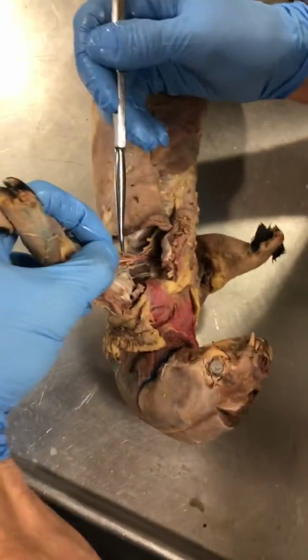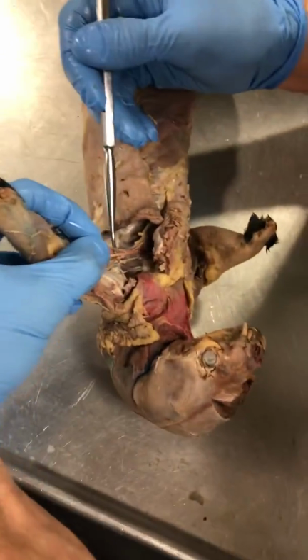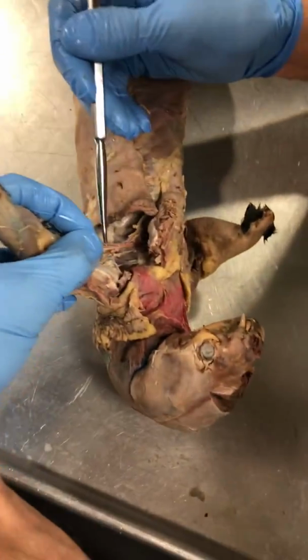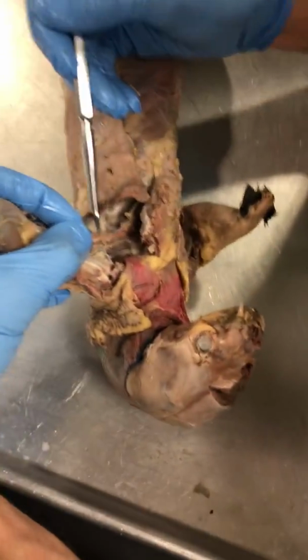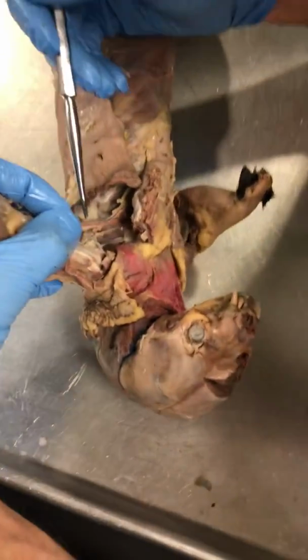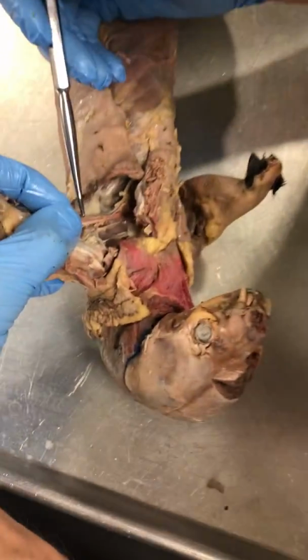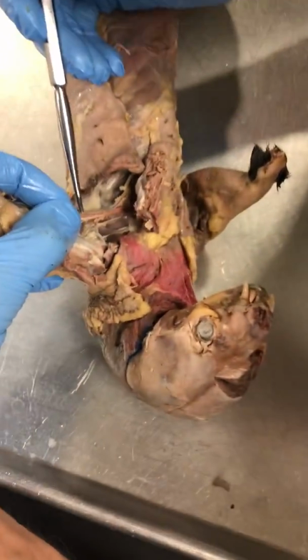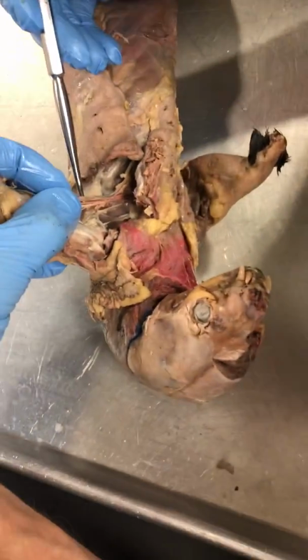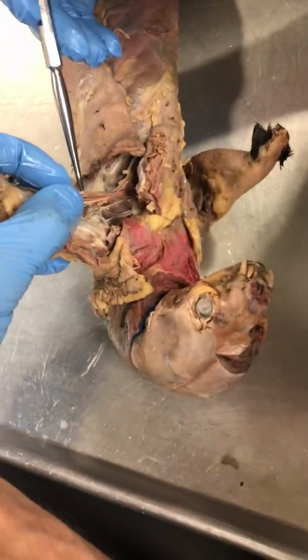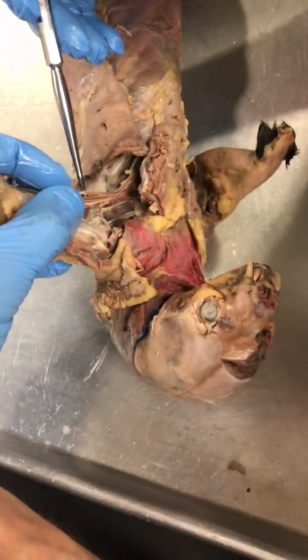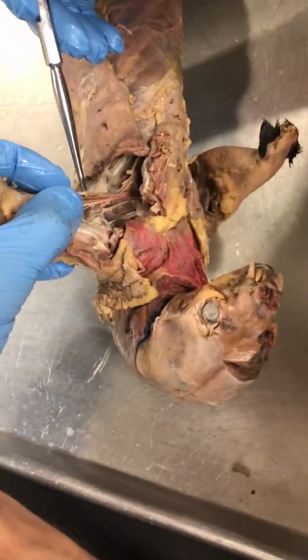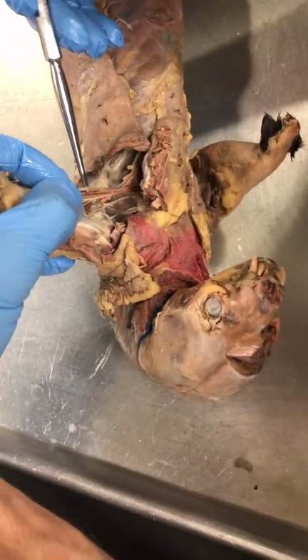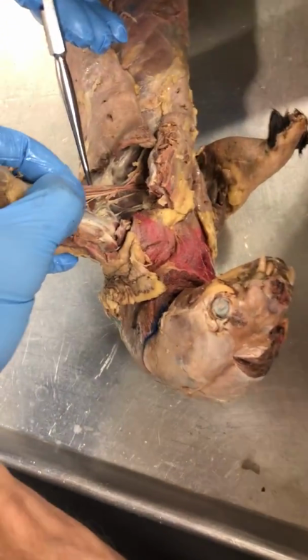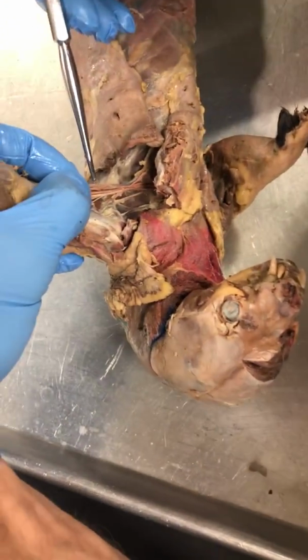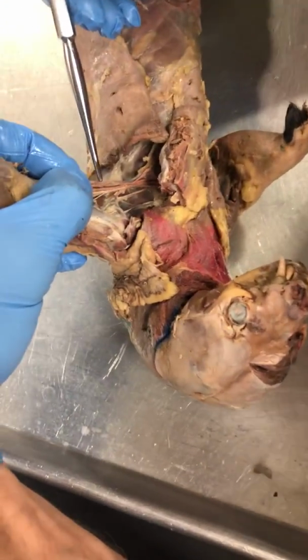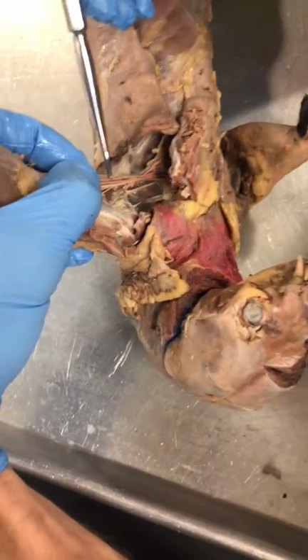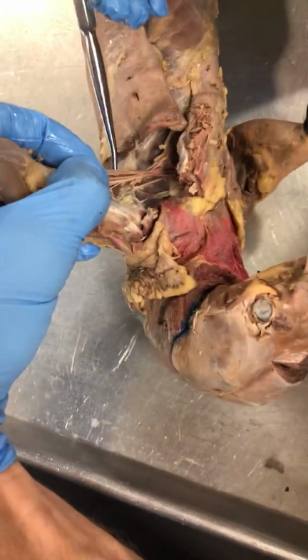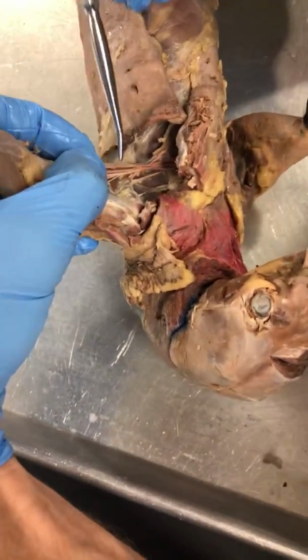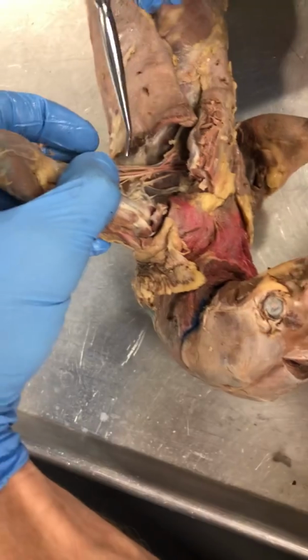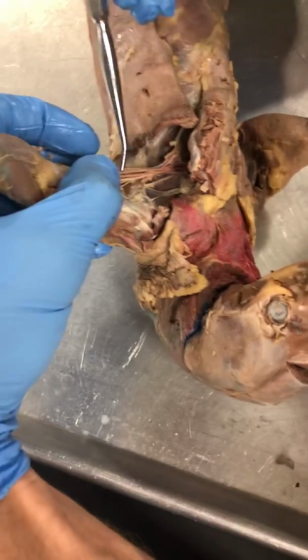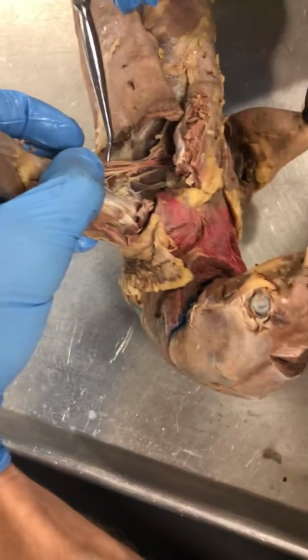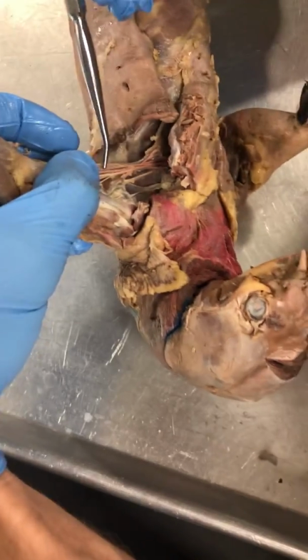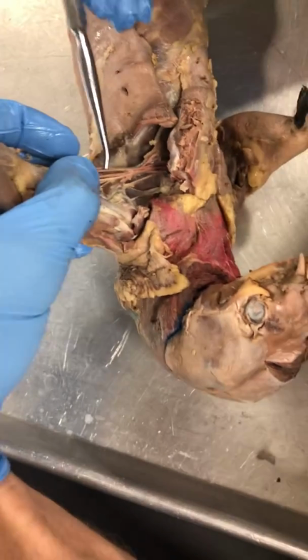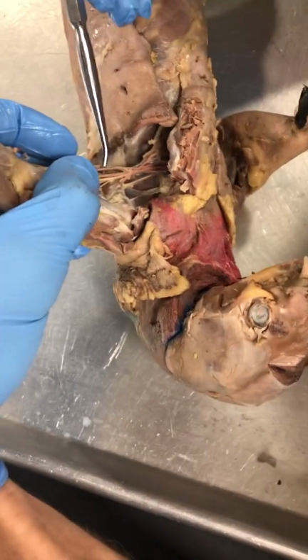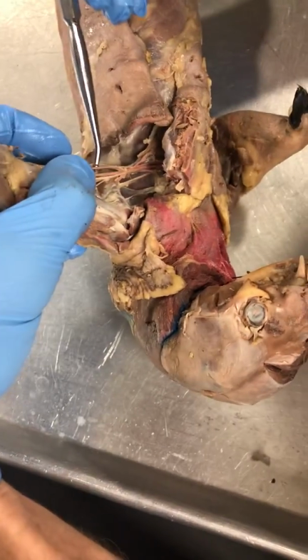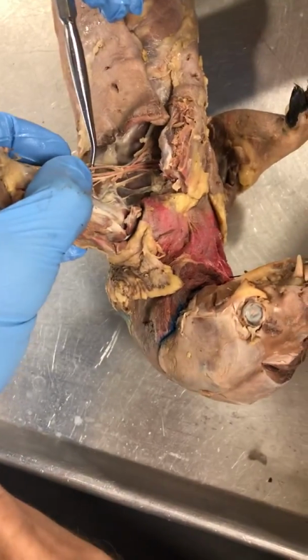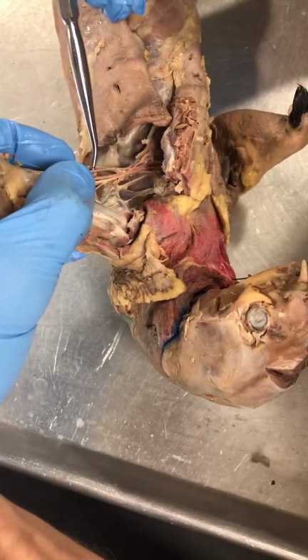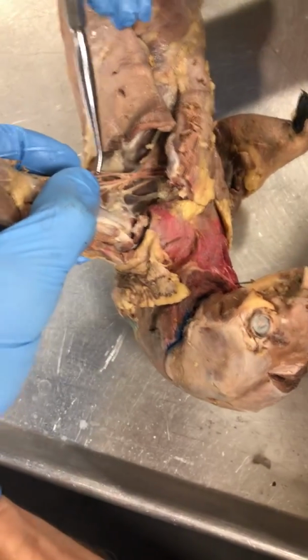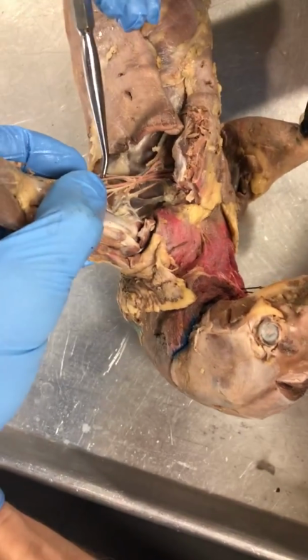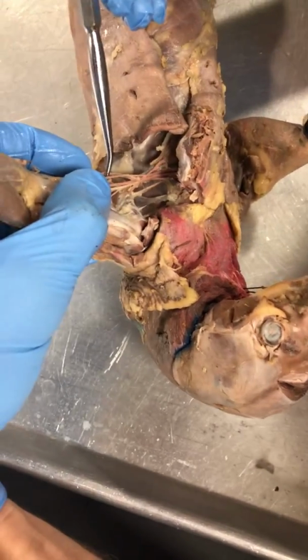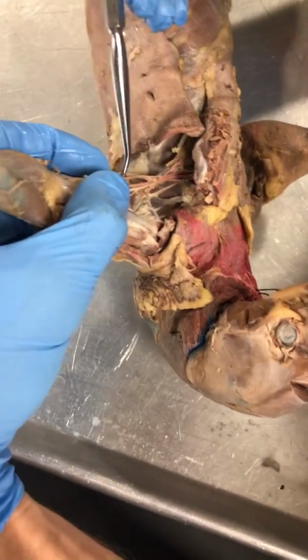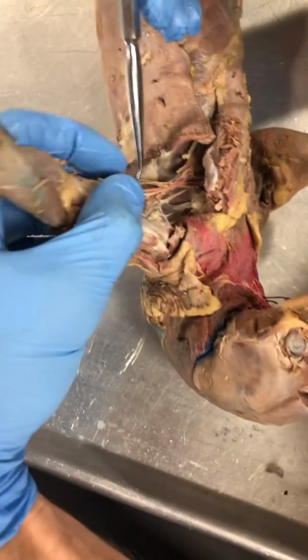So there's, like, all... Some of these are blood vessels.